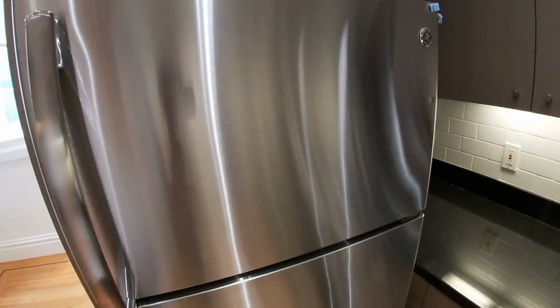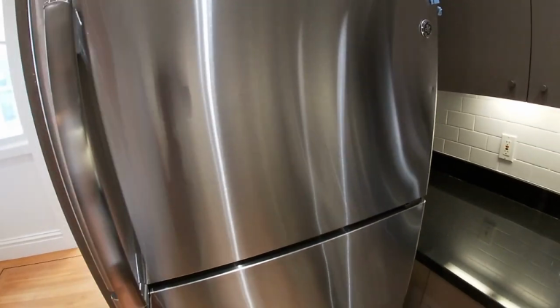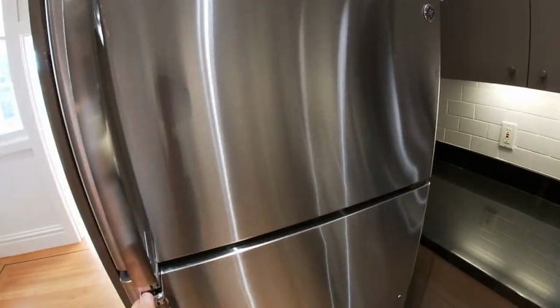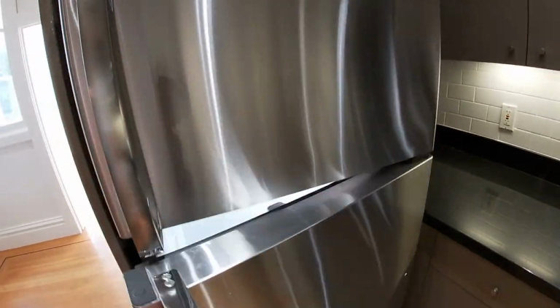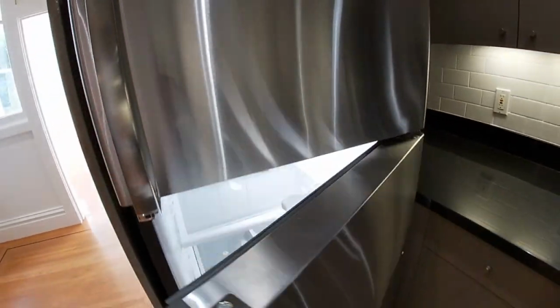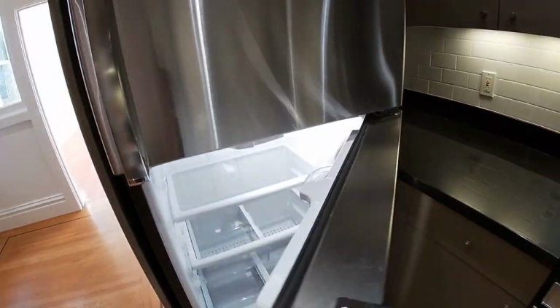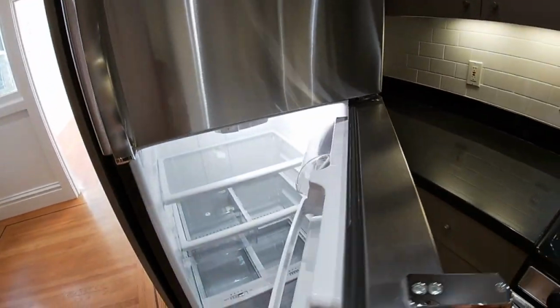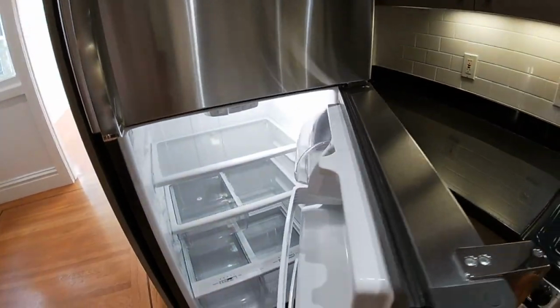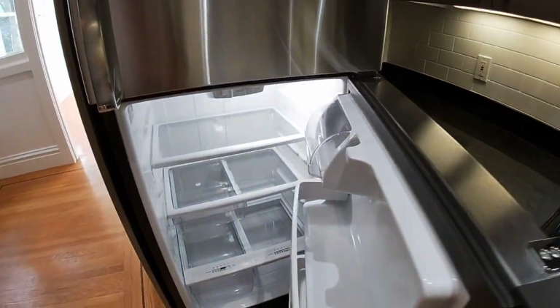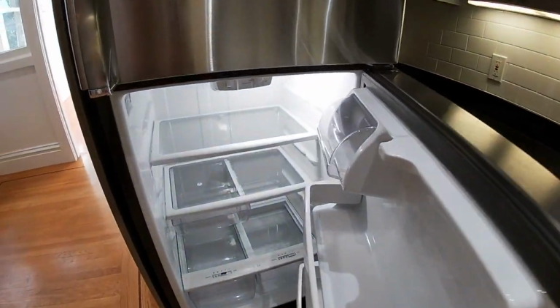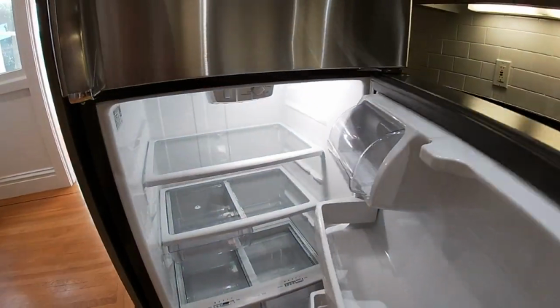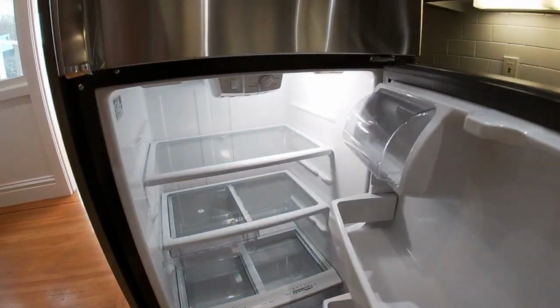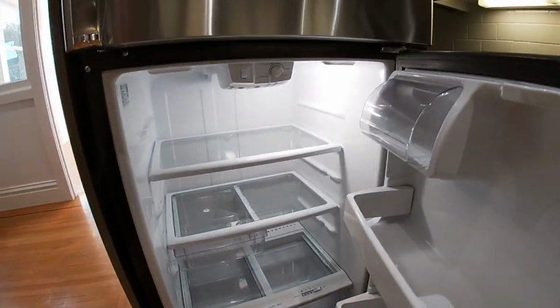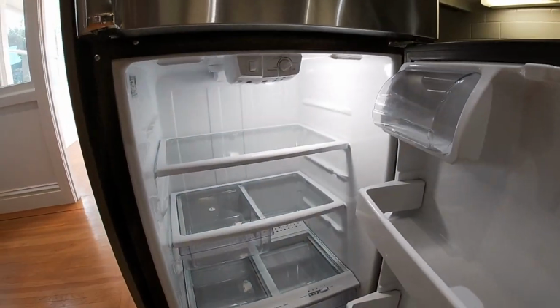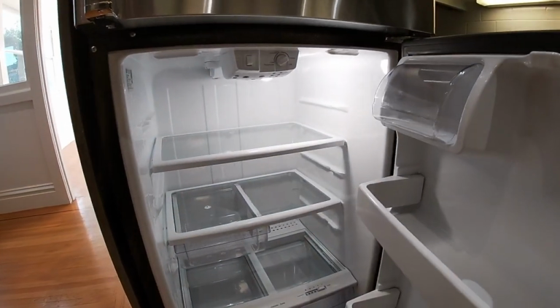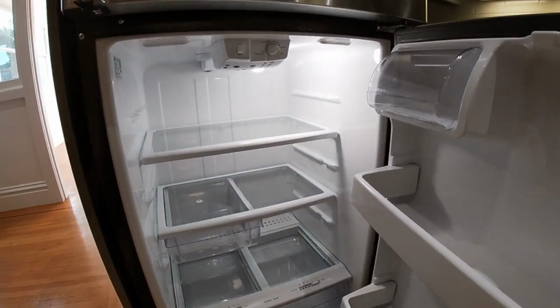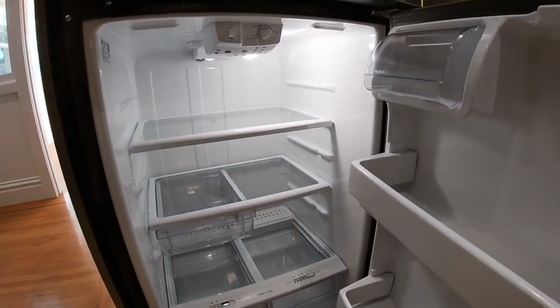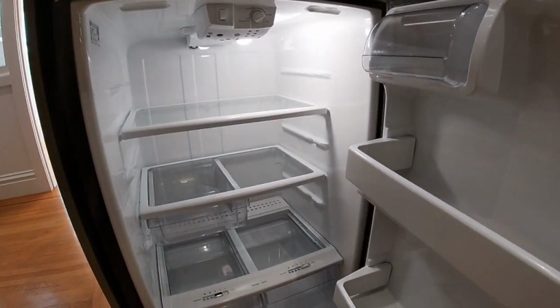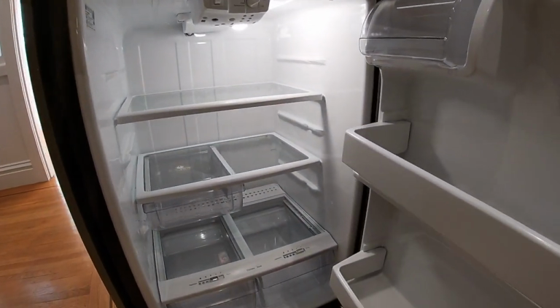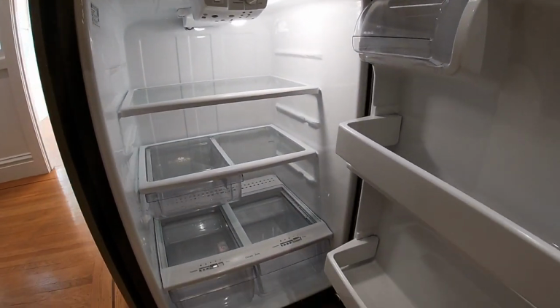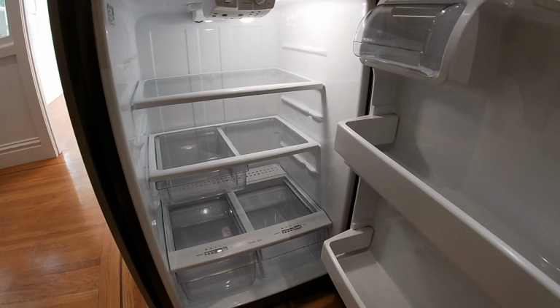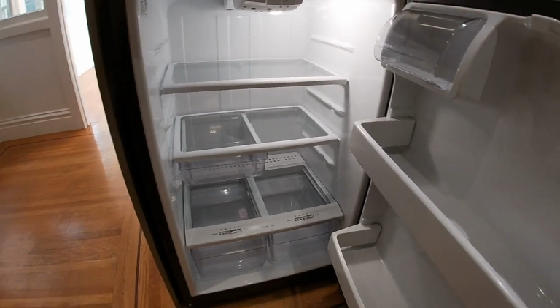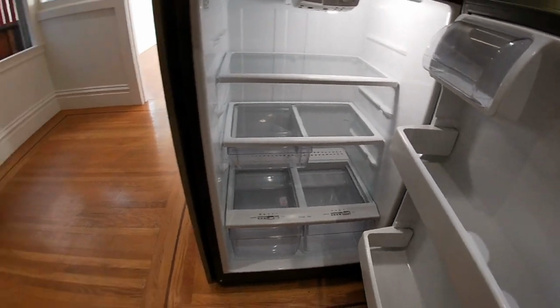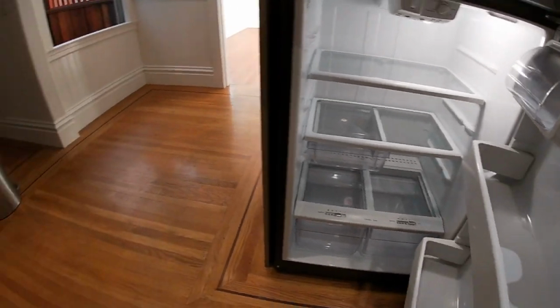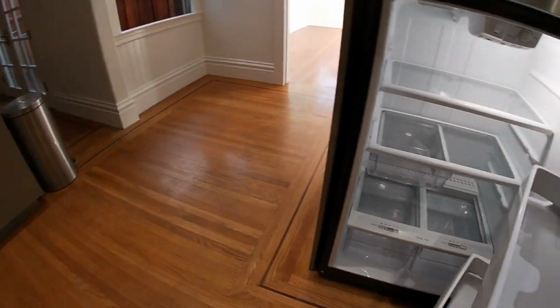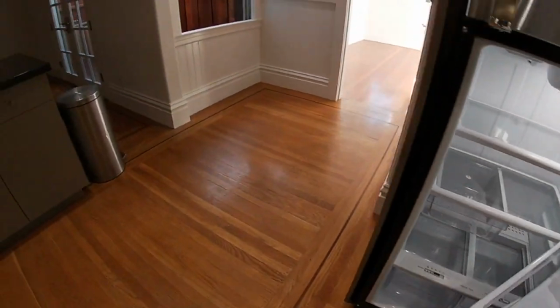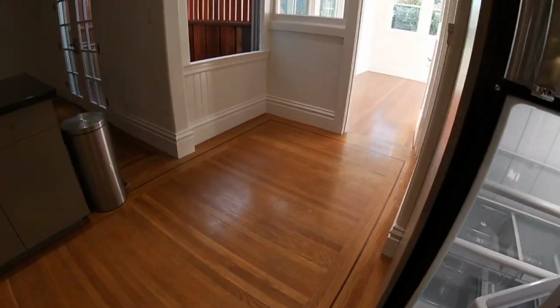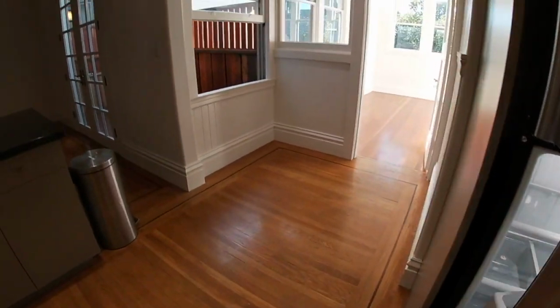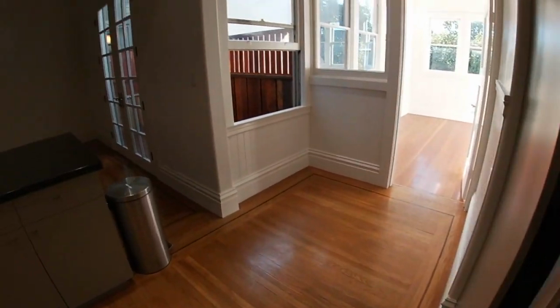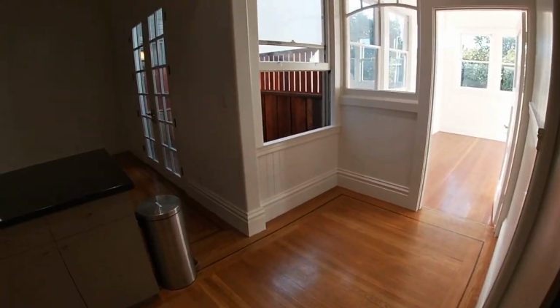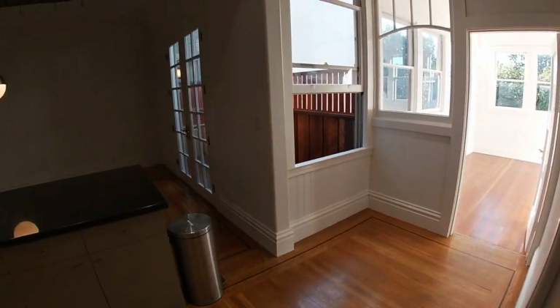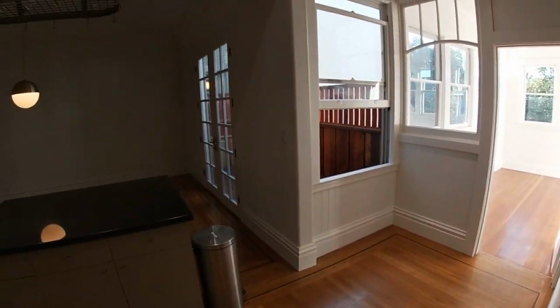Look at this beautiful fridge — I think it's brand new.